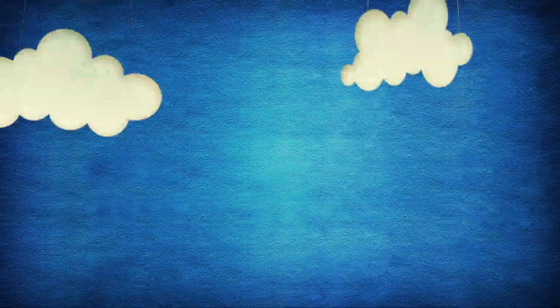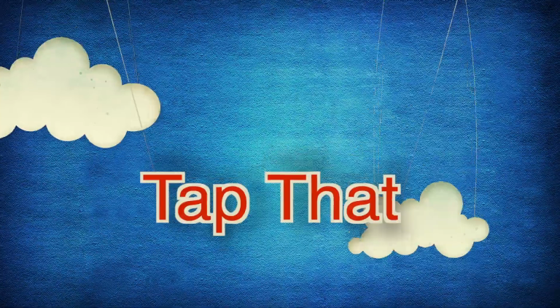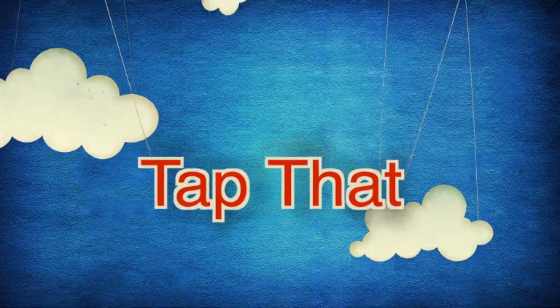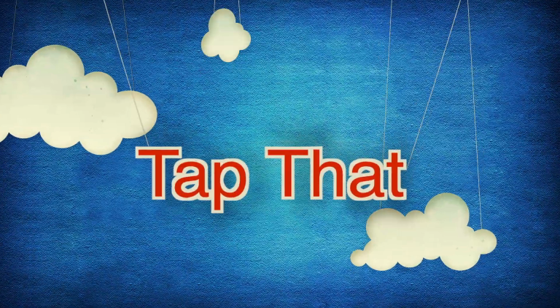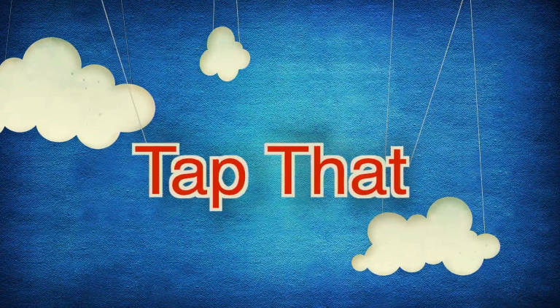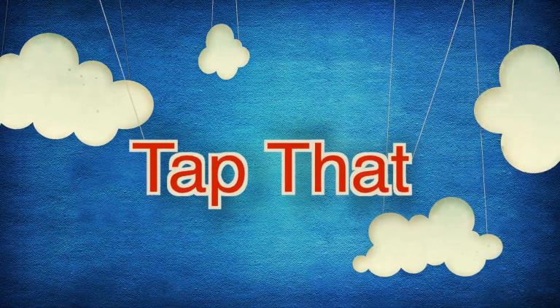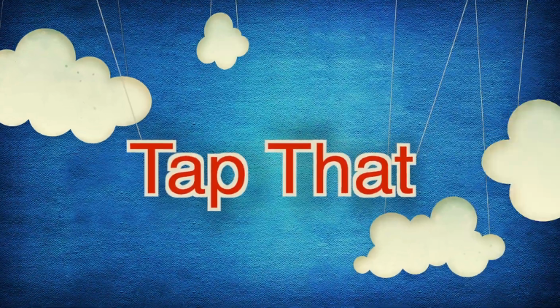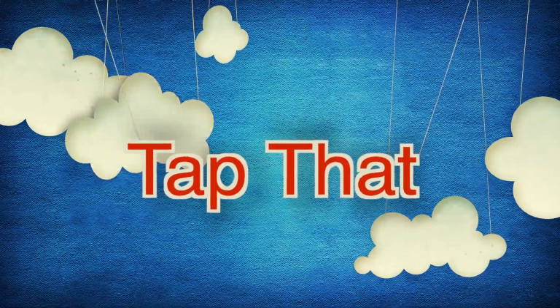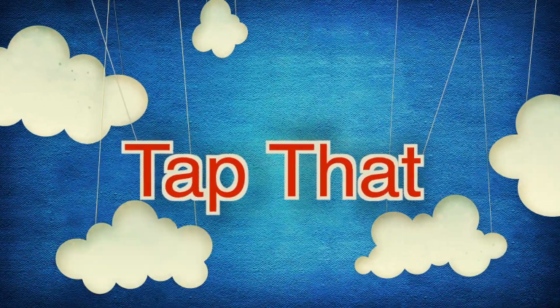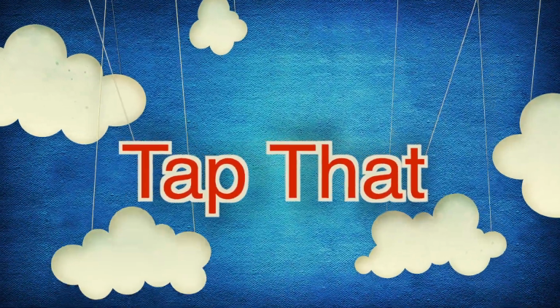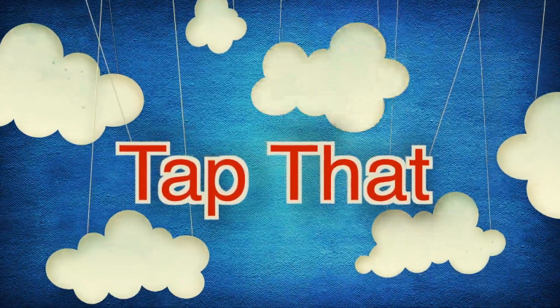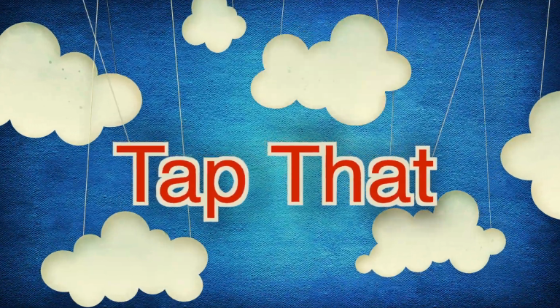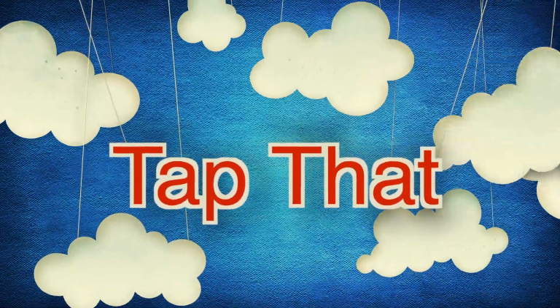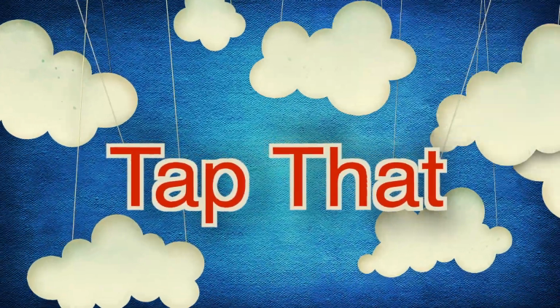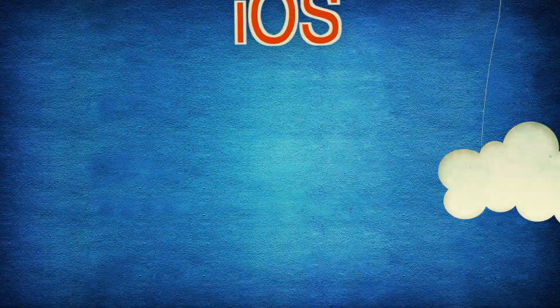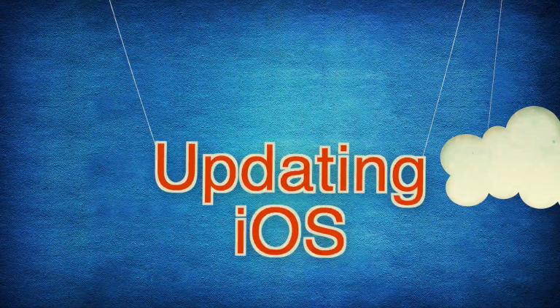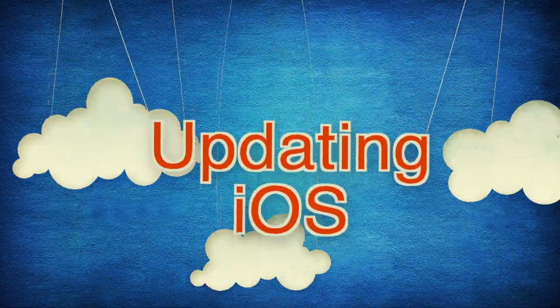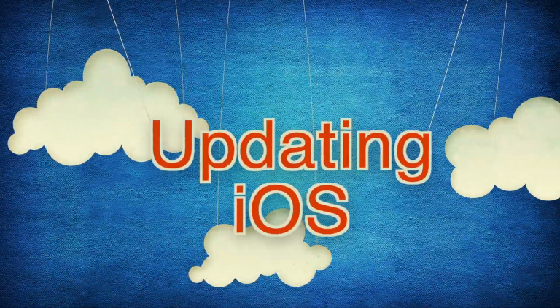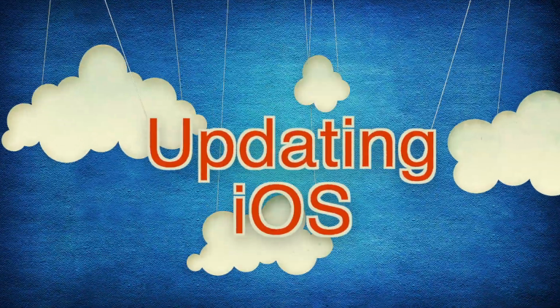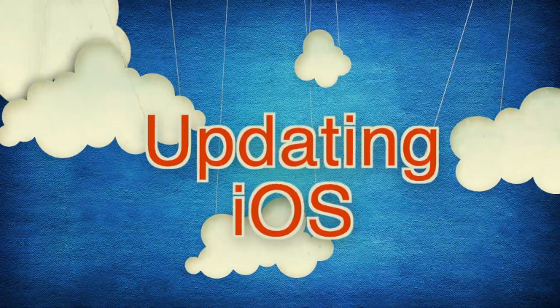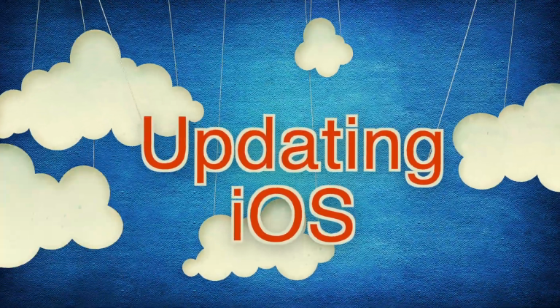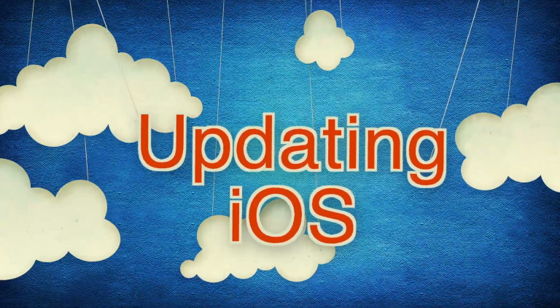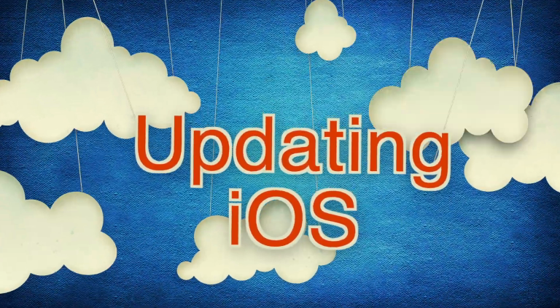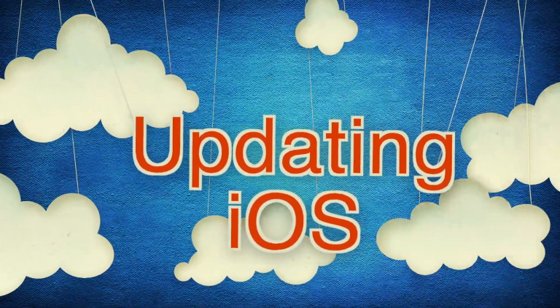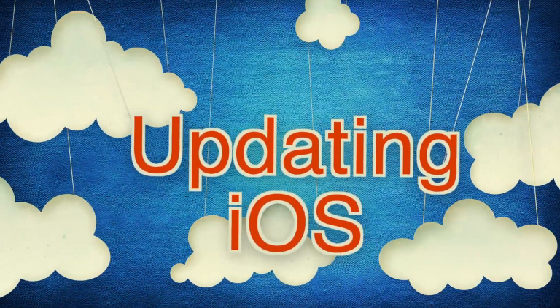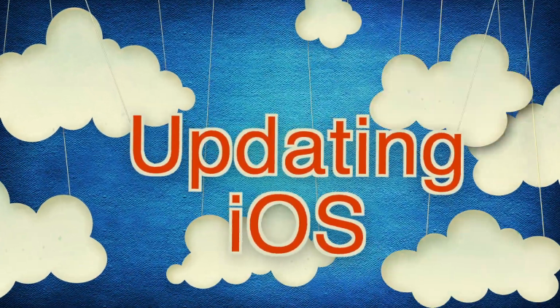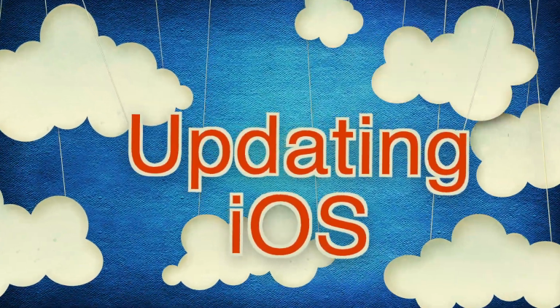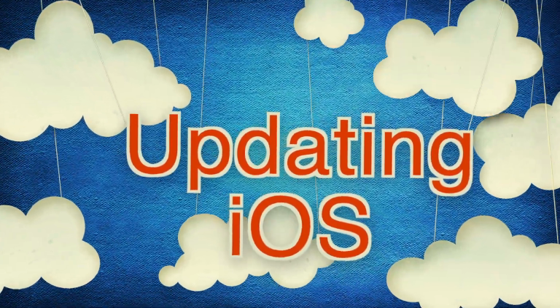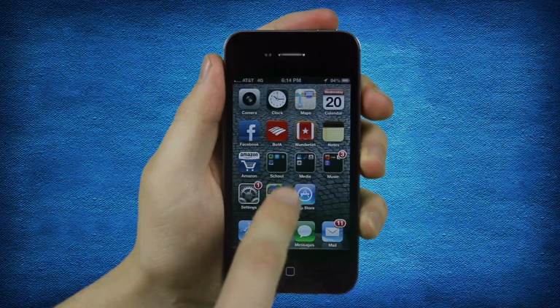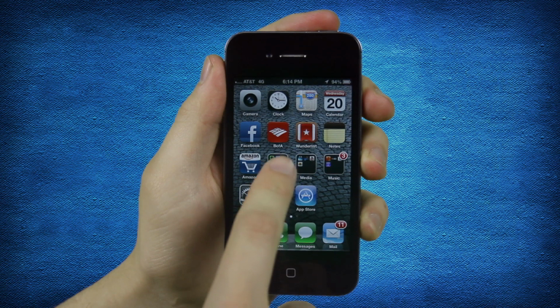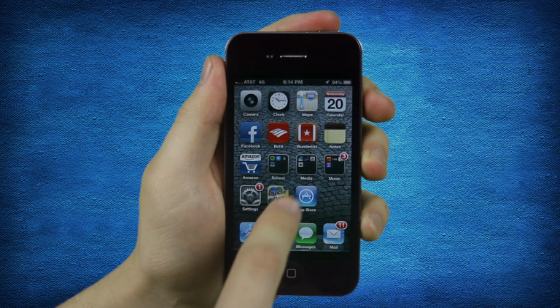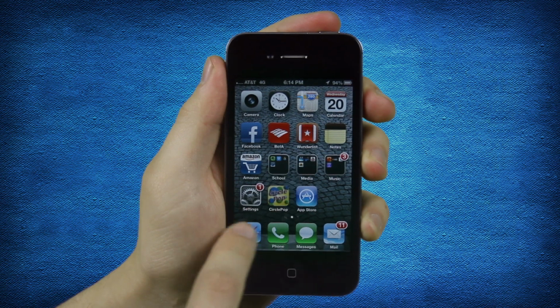Welcome to Tap That, iOS tips in 60 seconds or less. Today, we're going to walk through updating your iOS device.